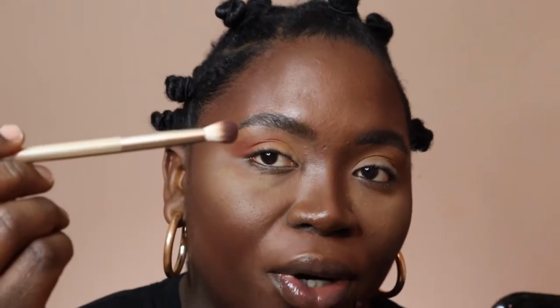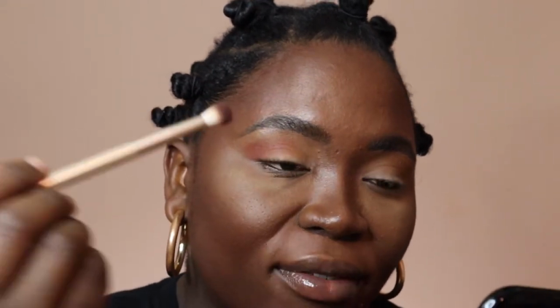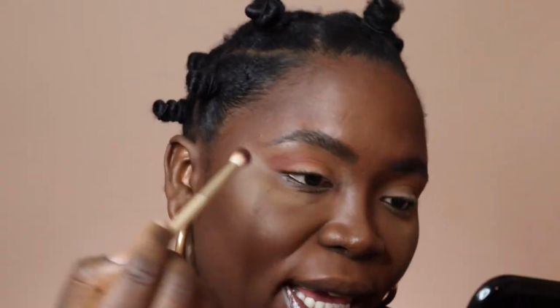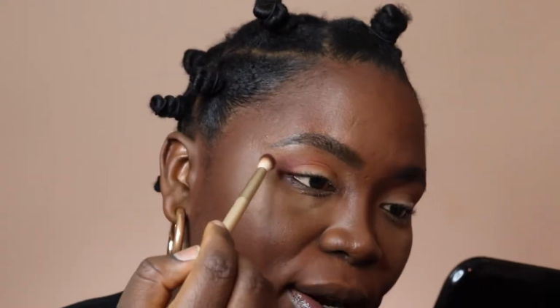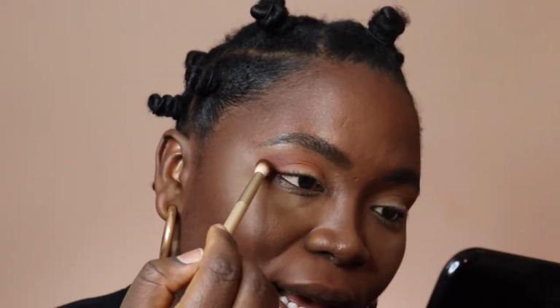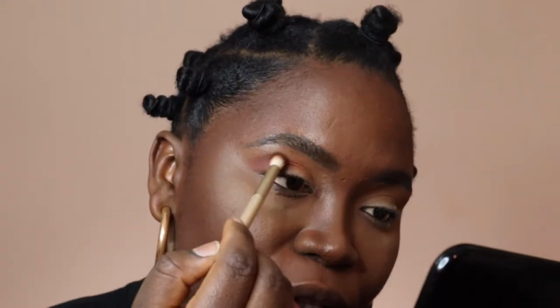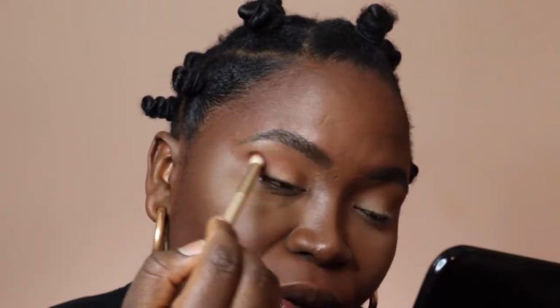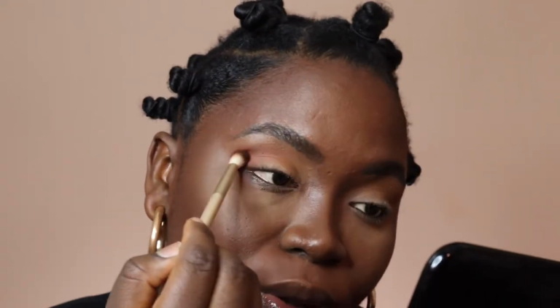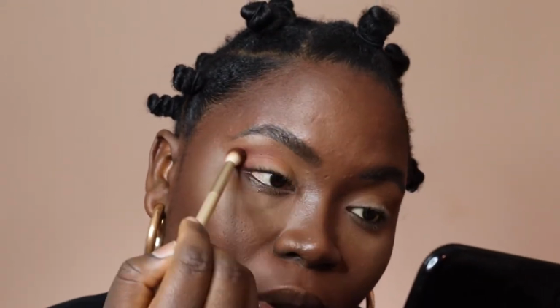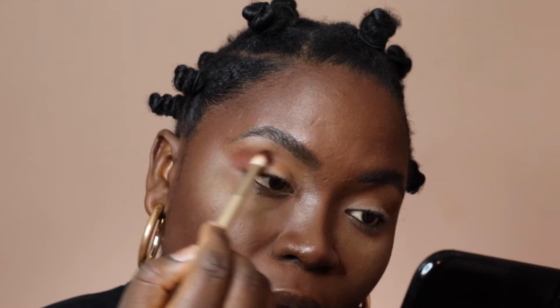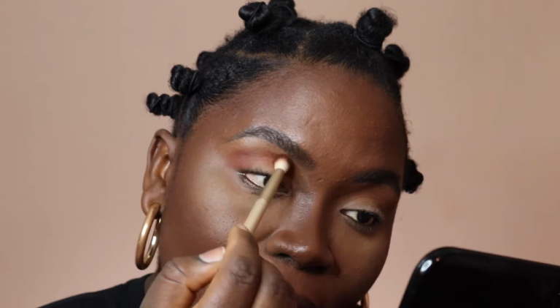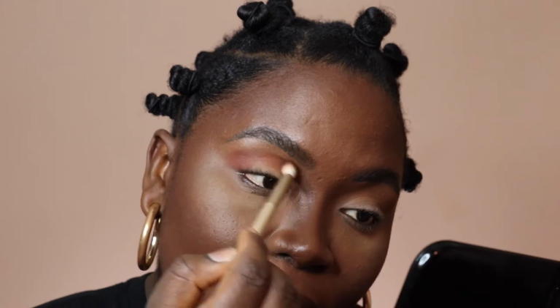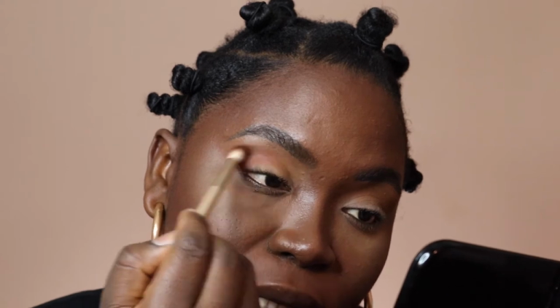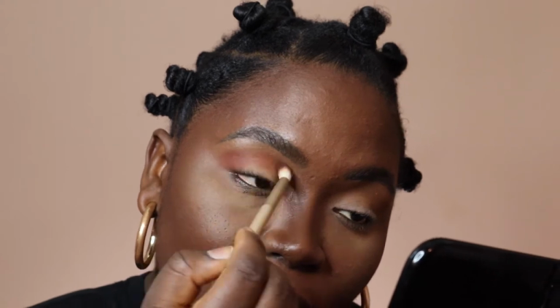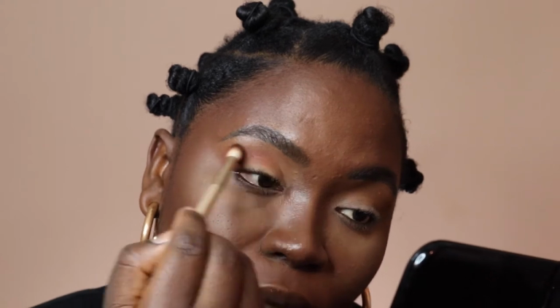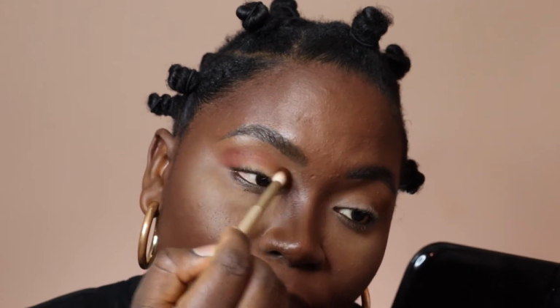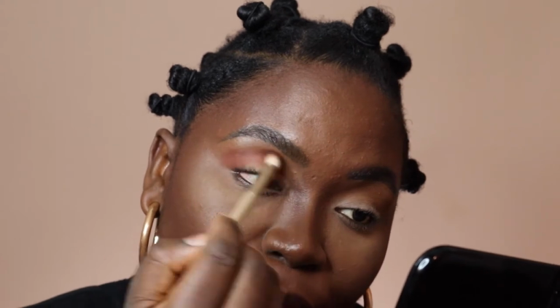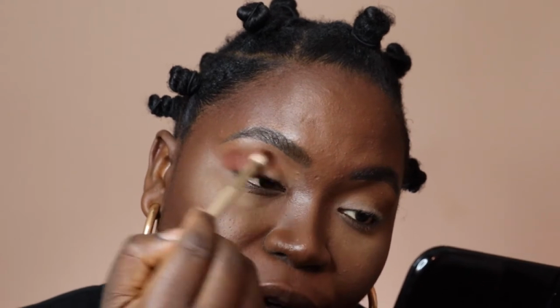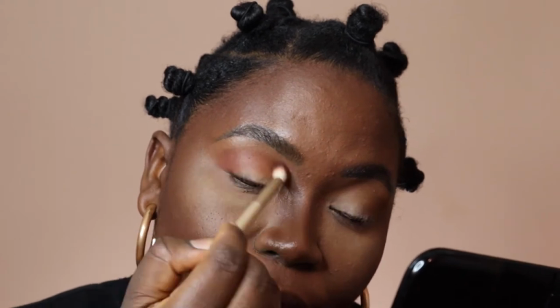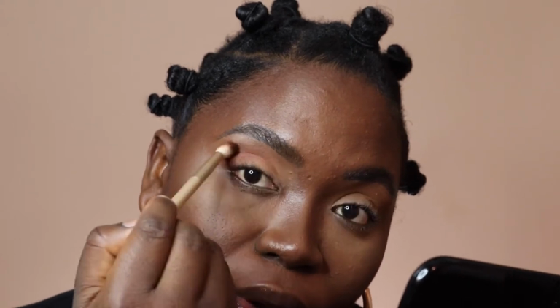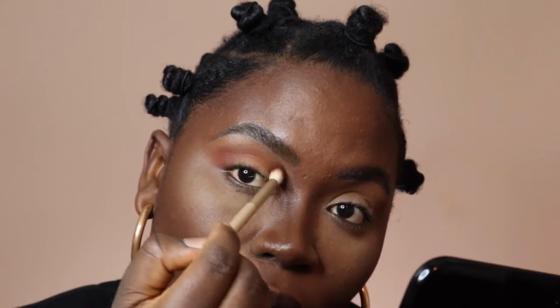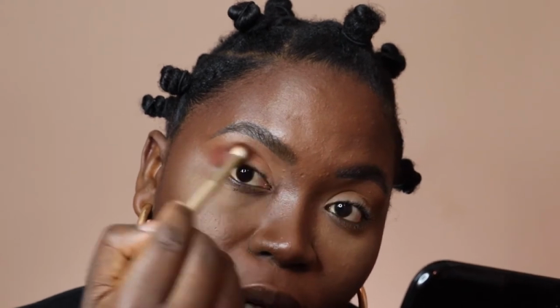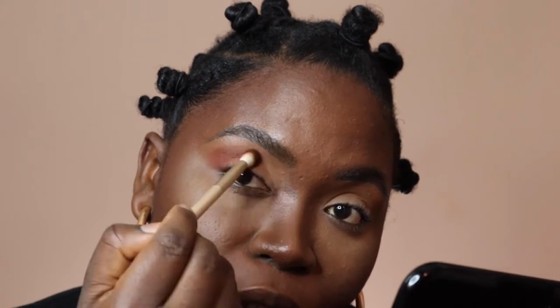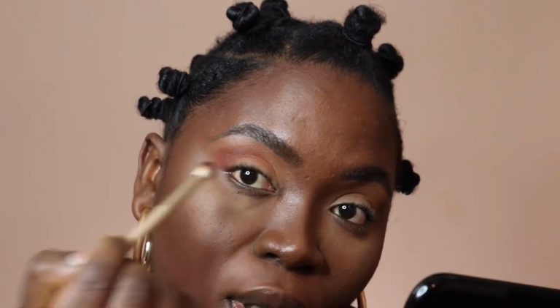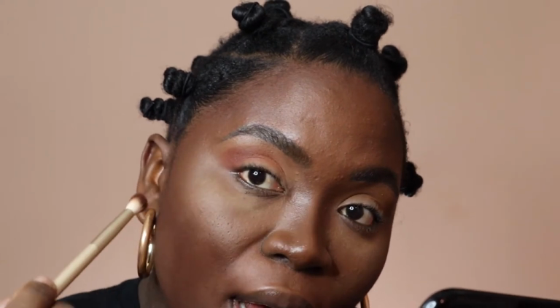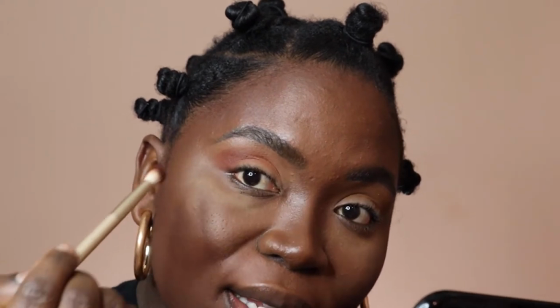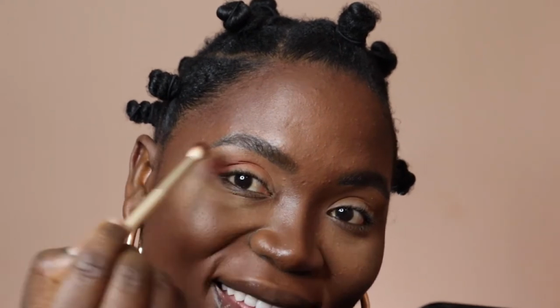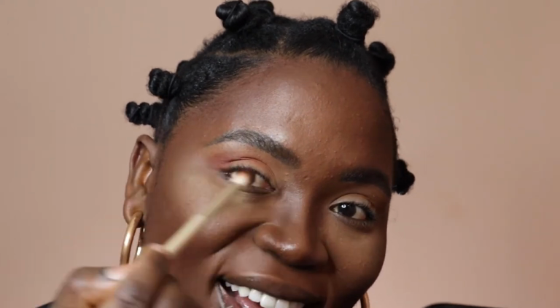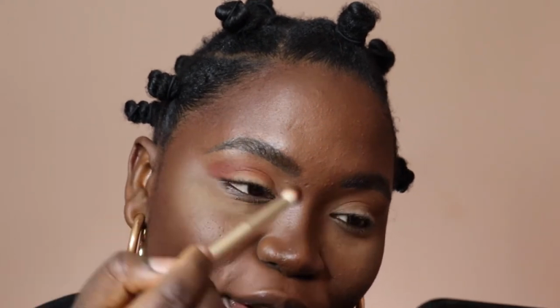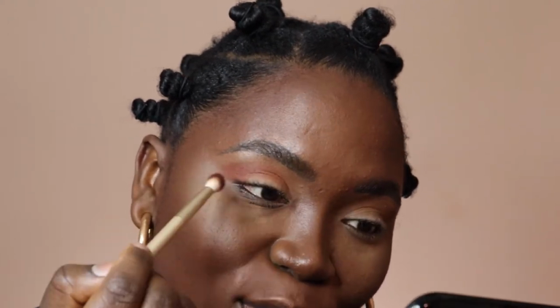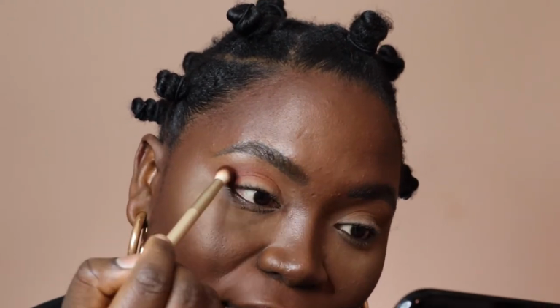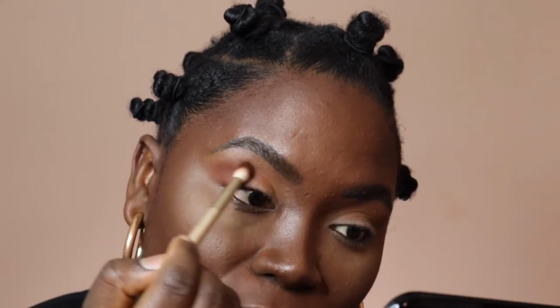Holding it right here allows you to easily maneuver your brush, and you see how the color is moving in.